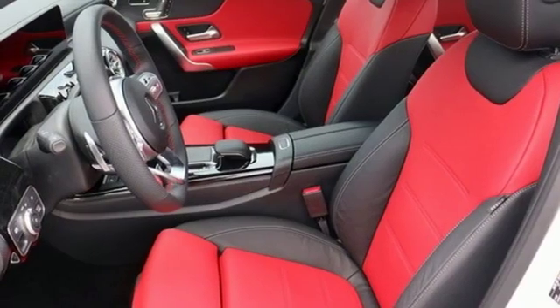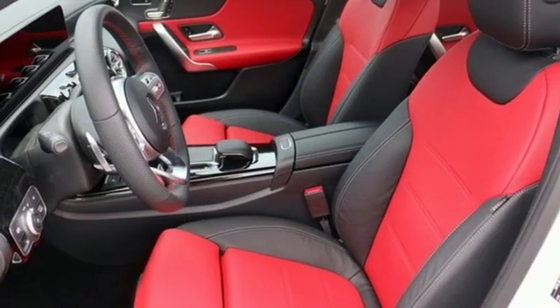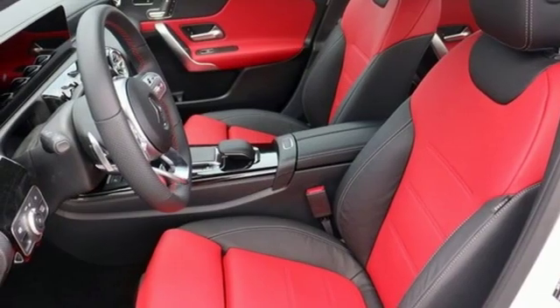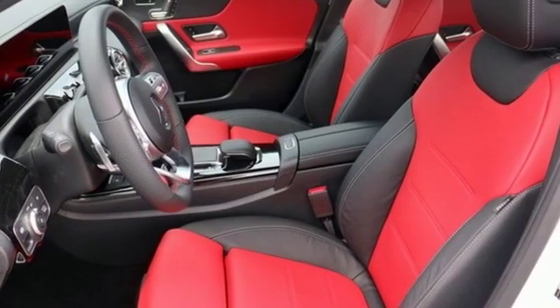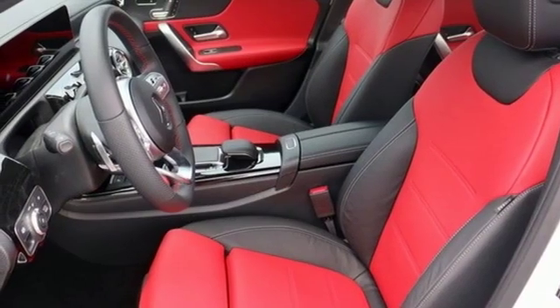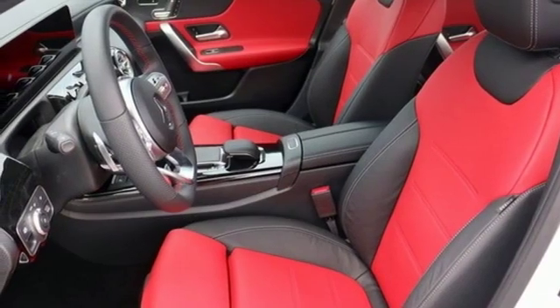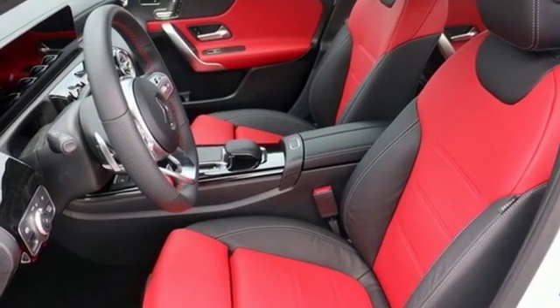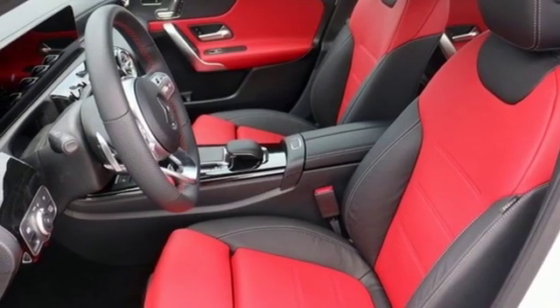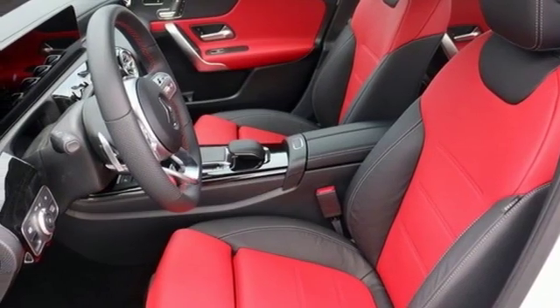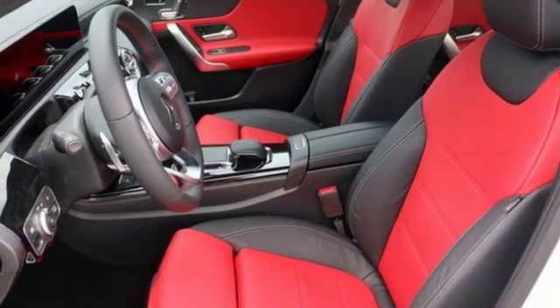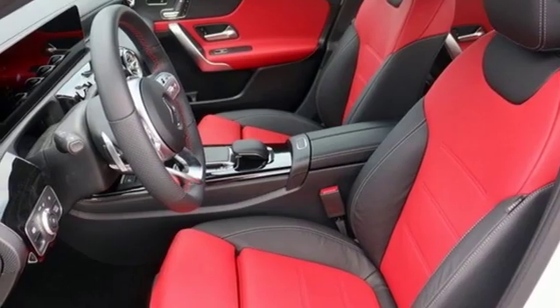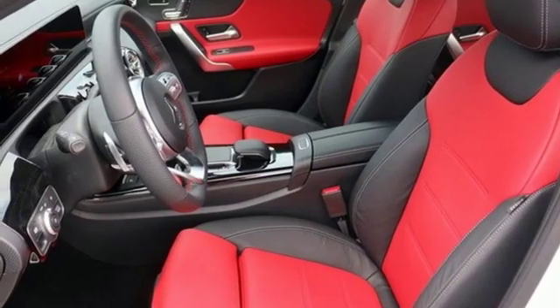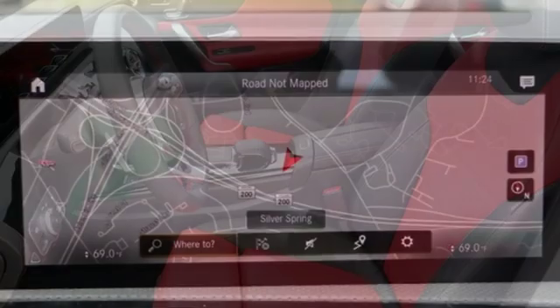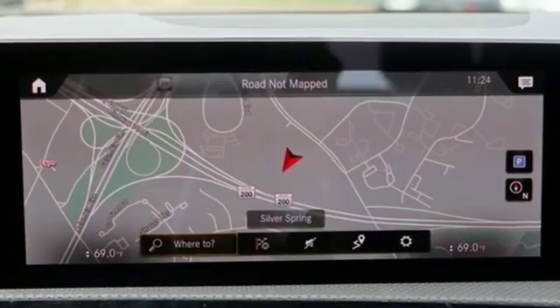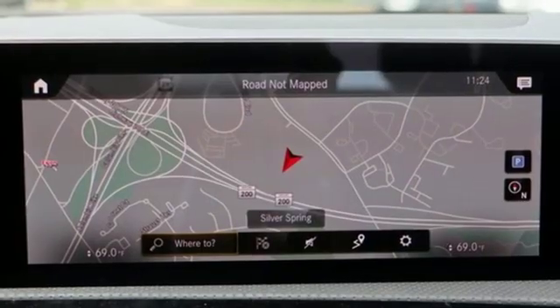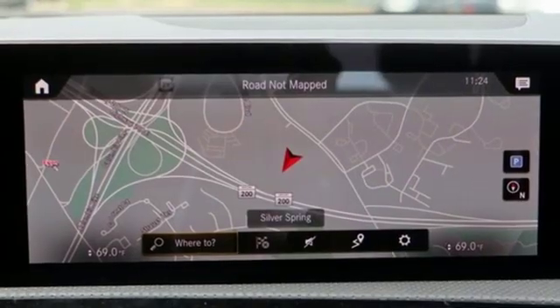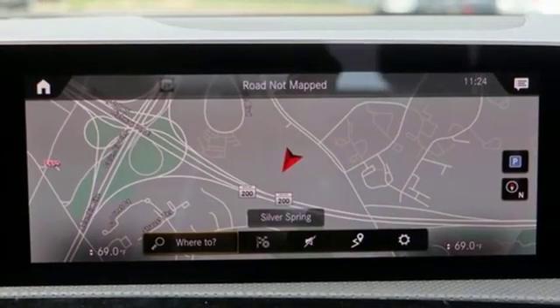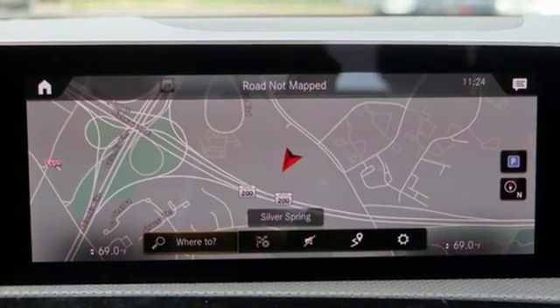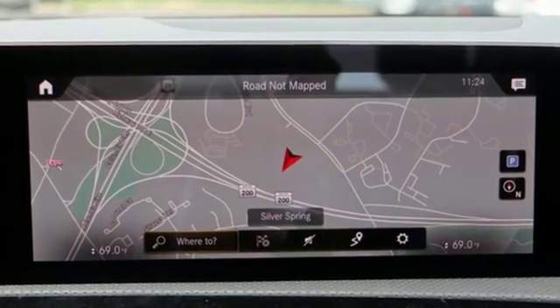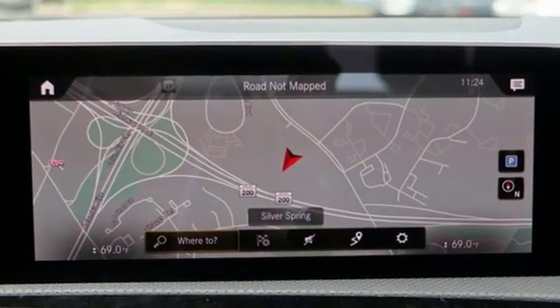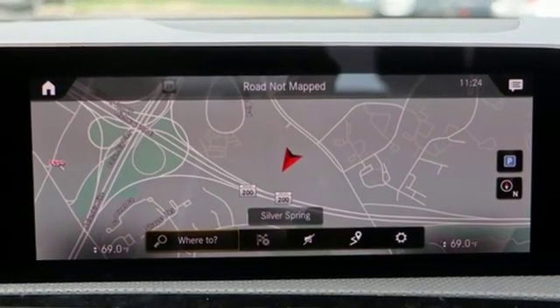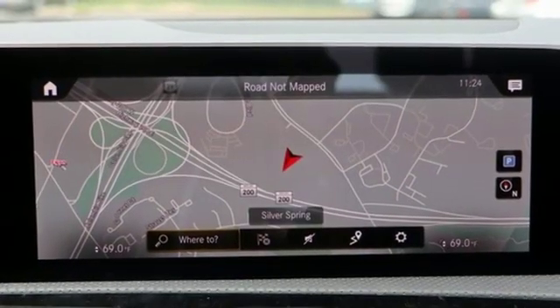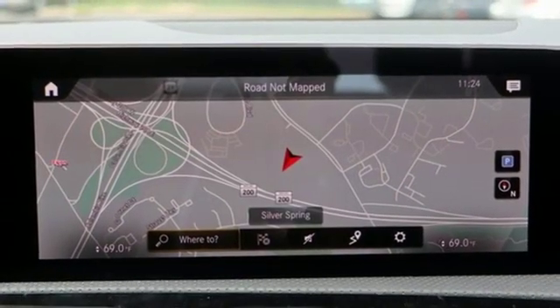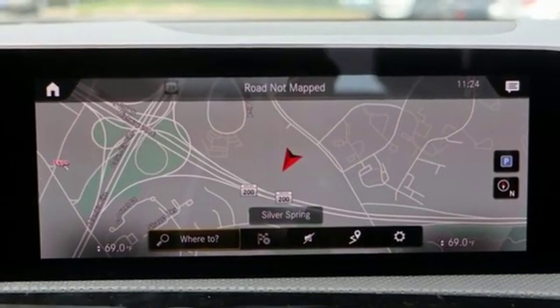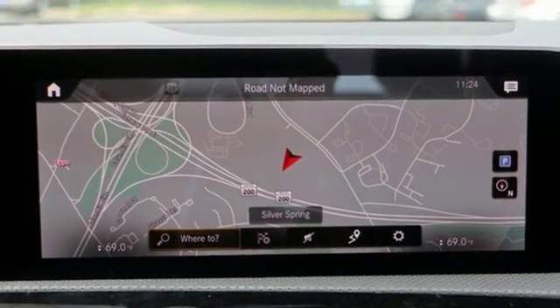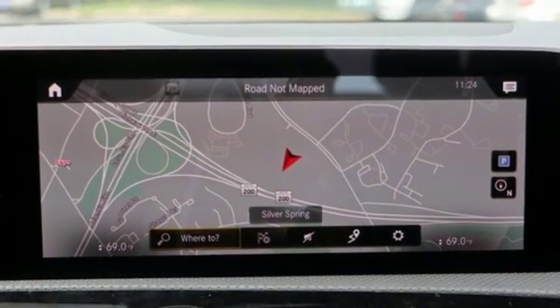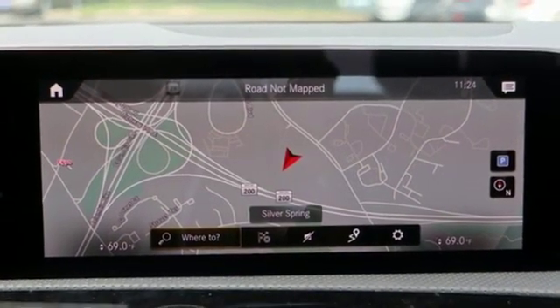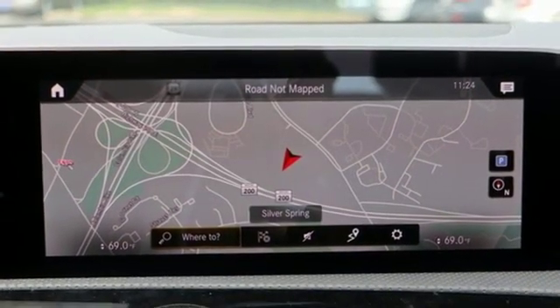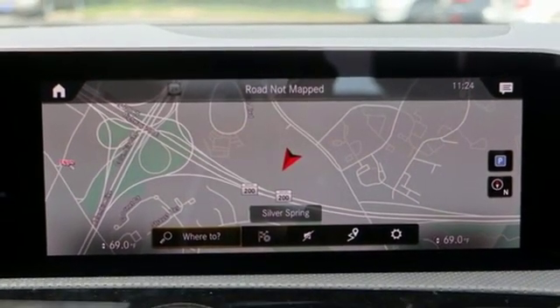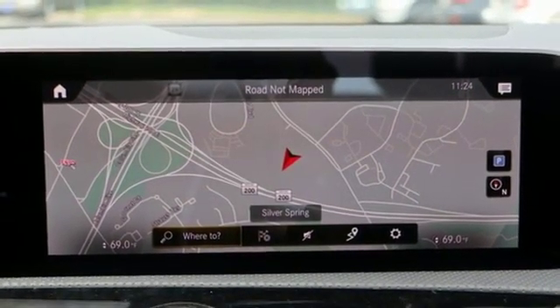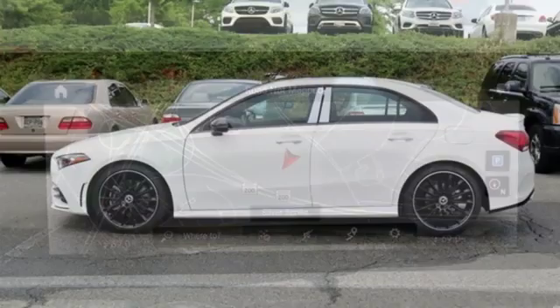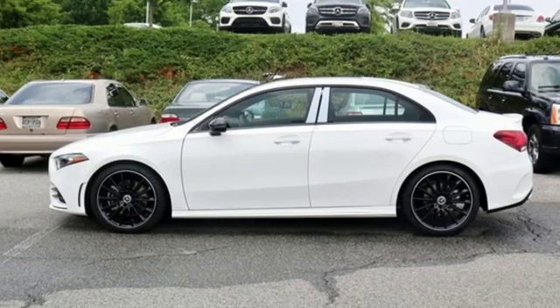External memory control, voice activated climate controls, four-wheel drive, configurable instrument gauges, and power heated mirrors.